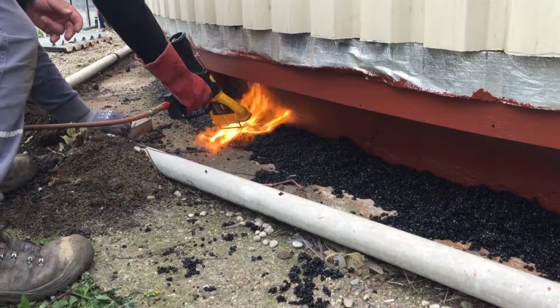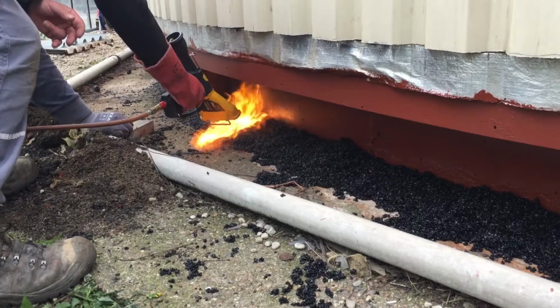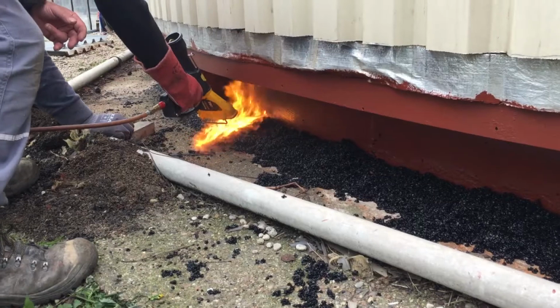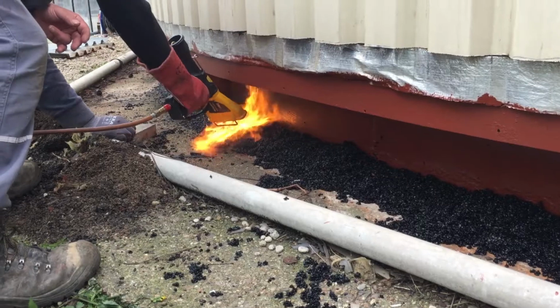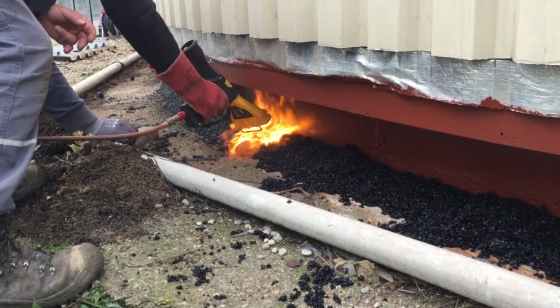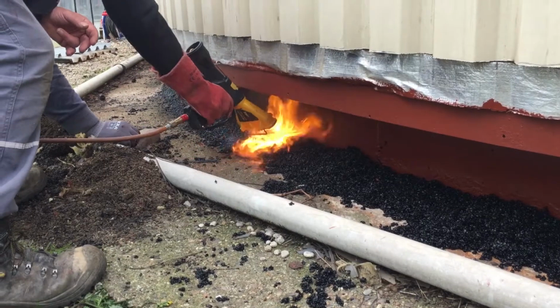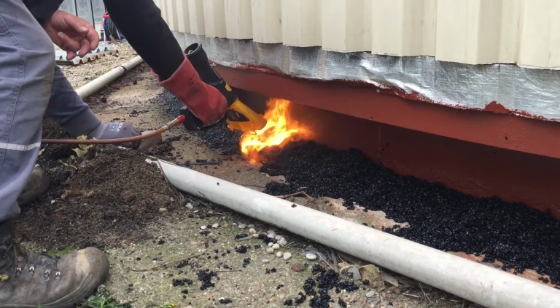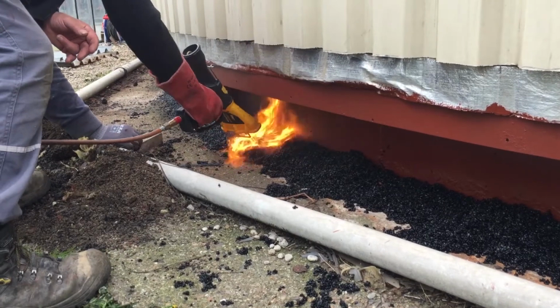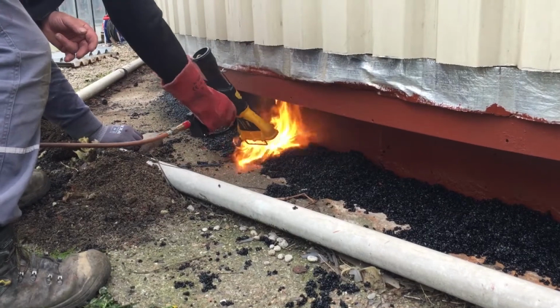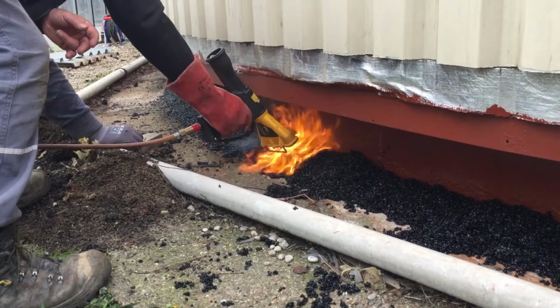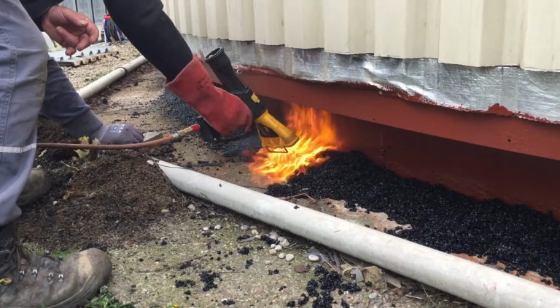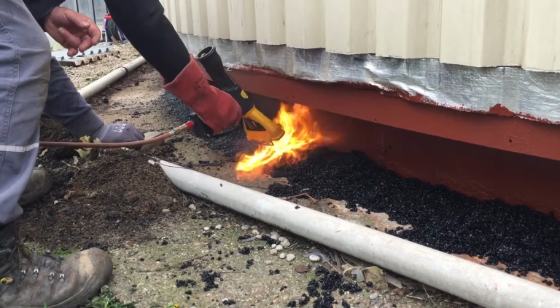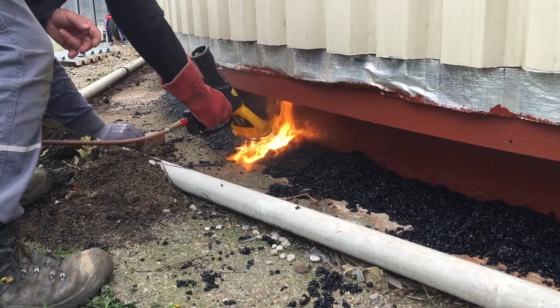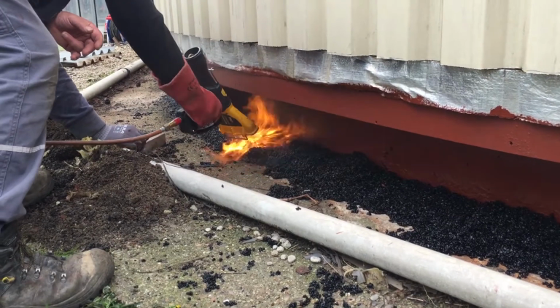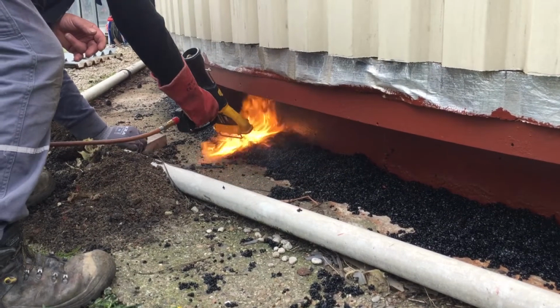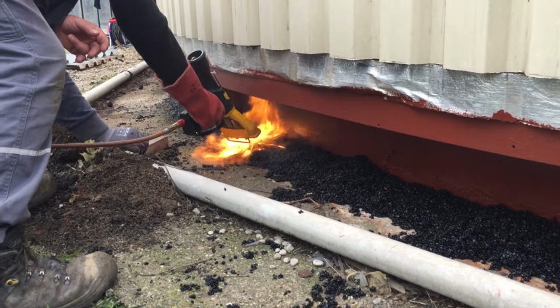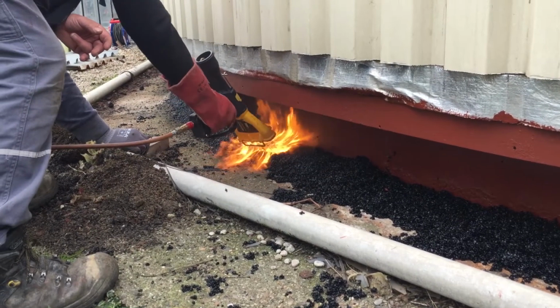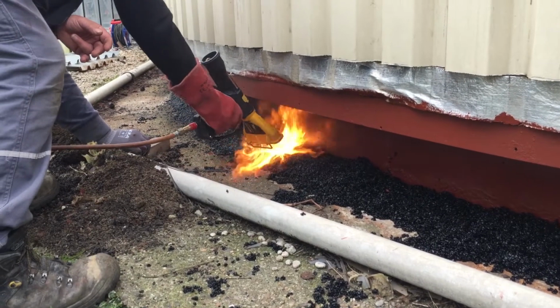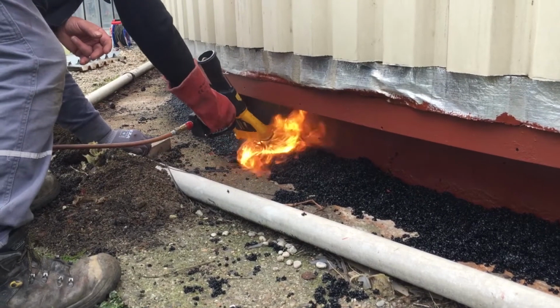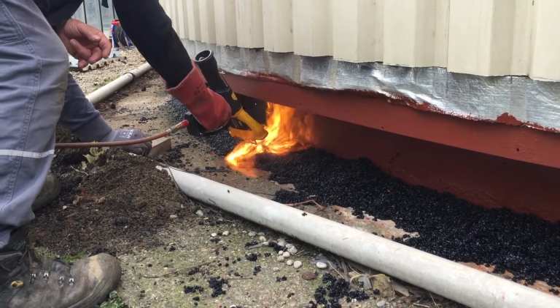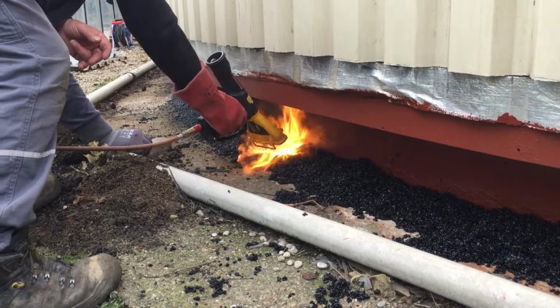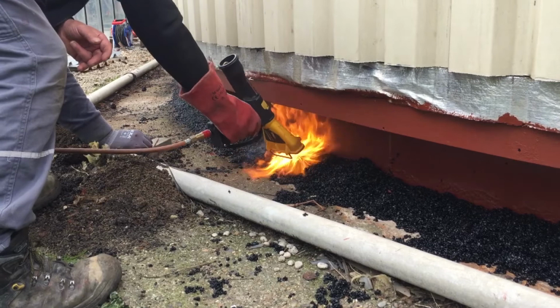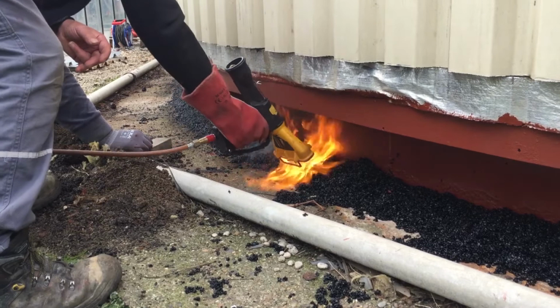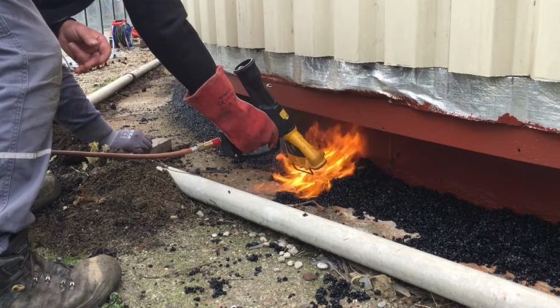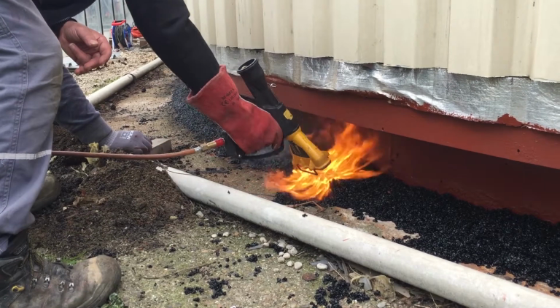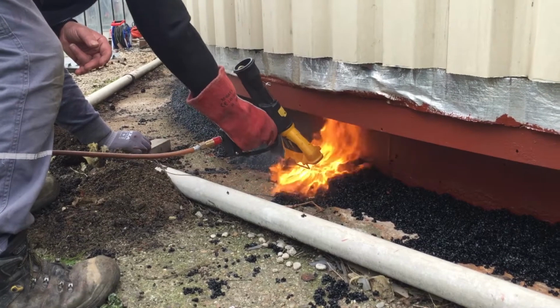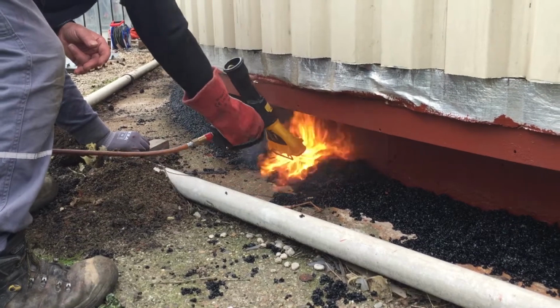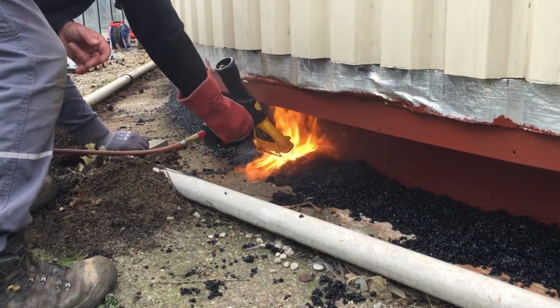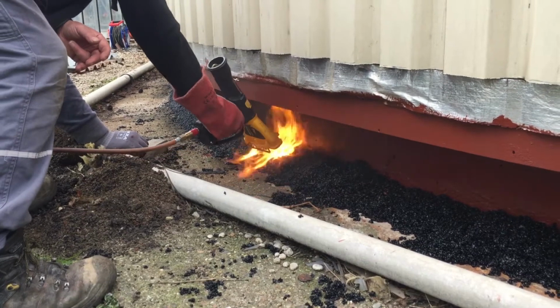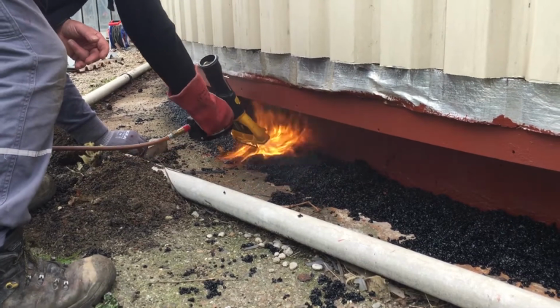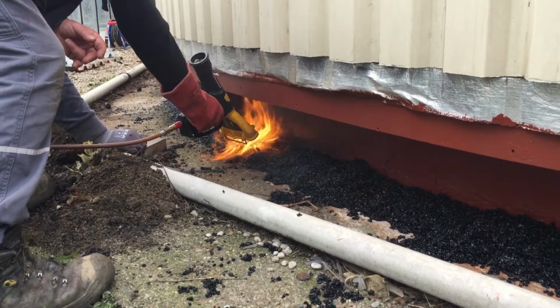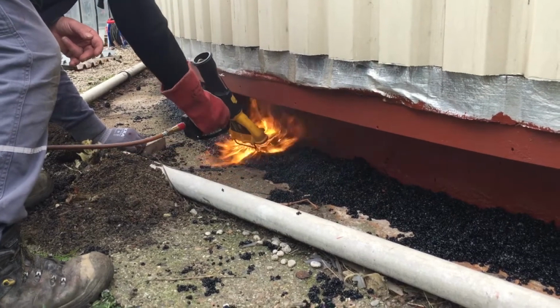Then the asphalt is heated to let the material flow together. In this case, a heat shrink gun is used.